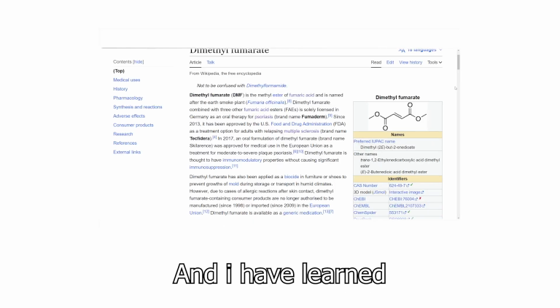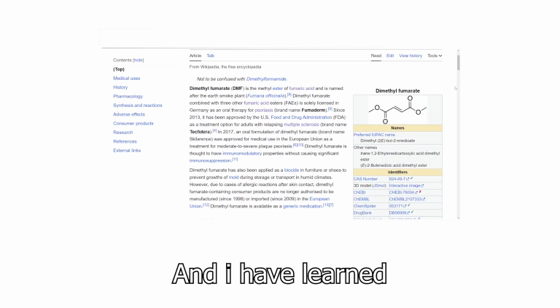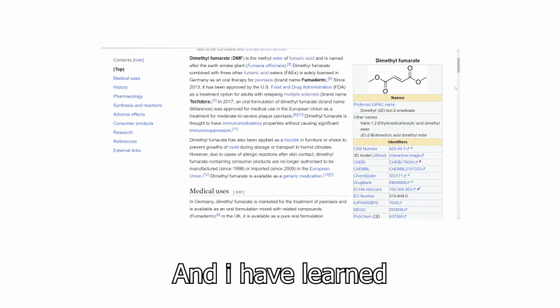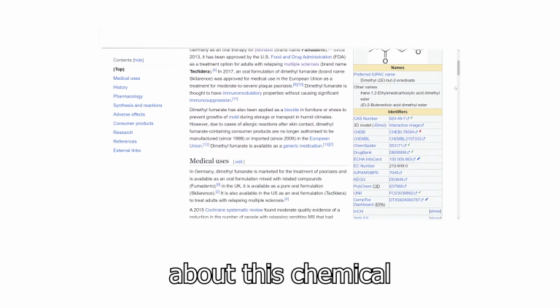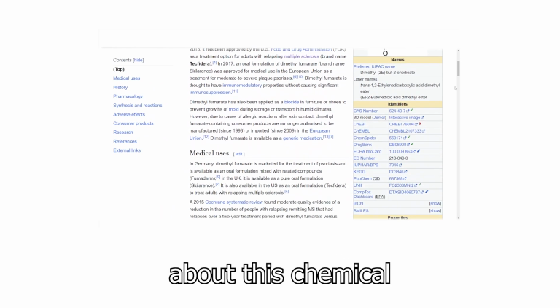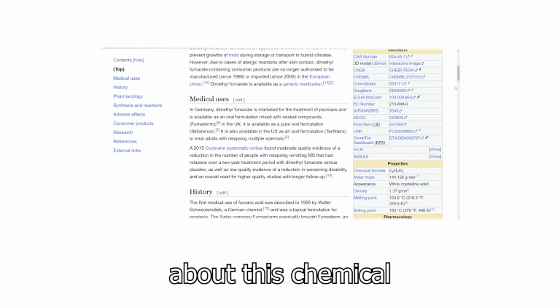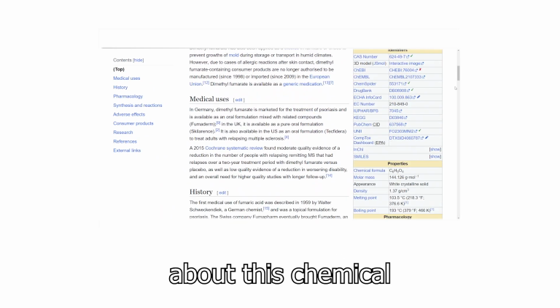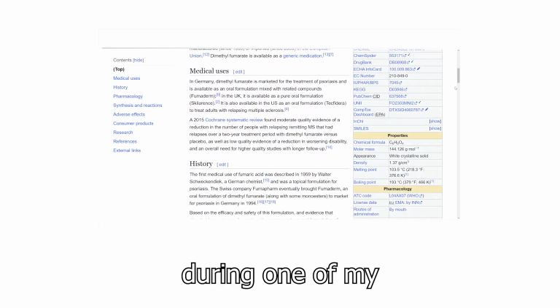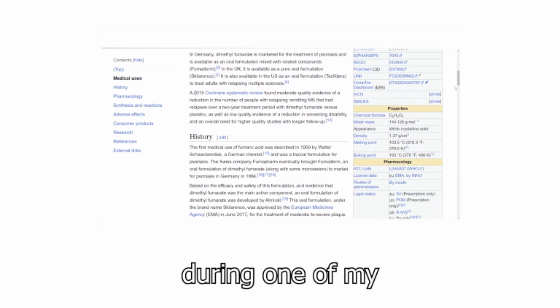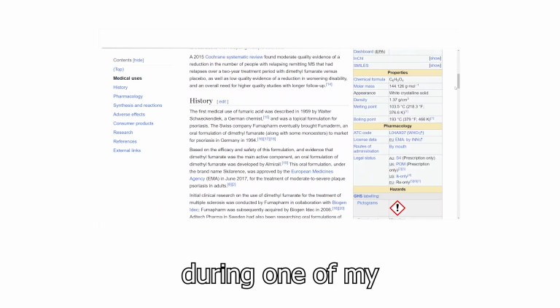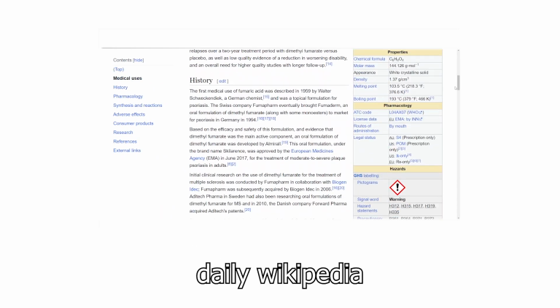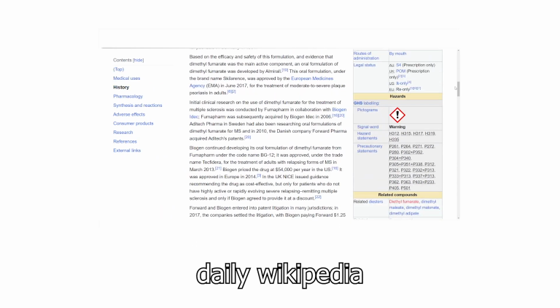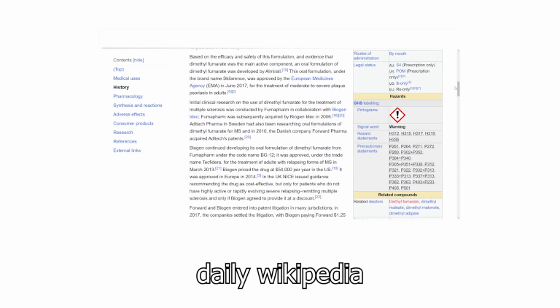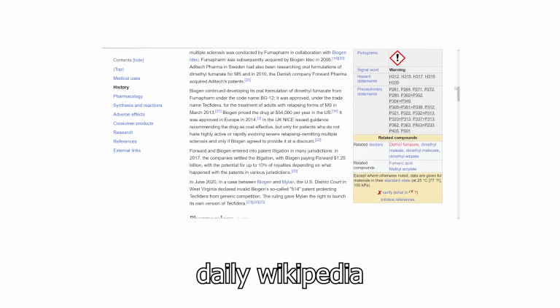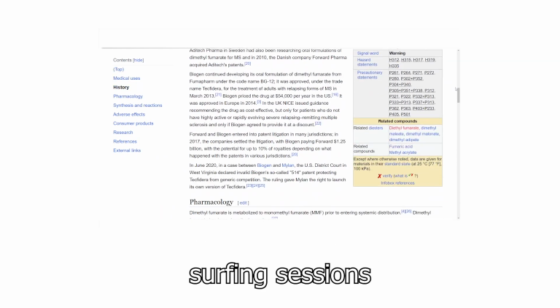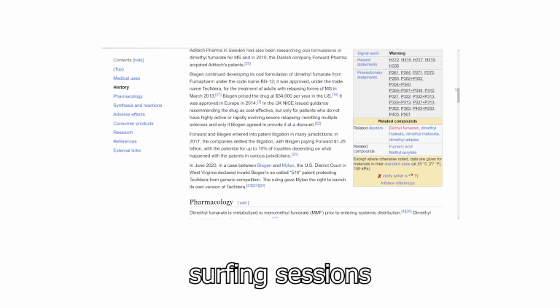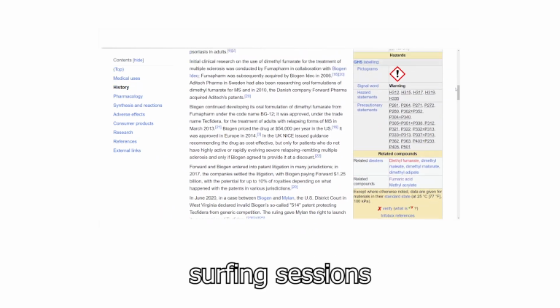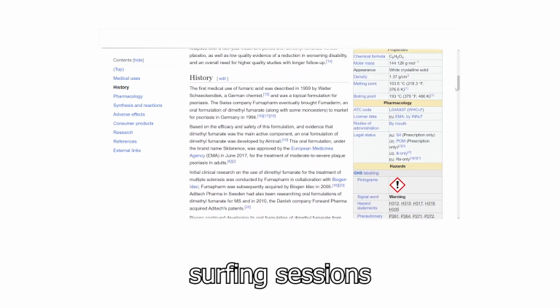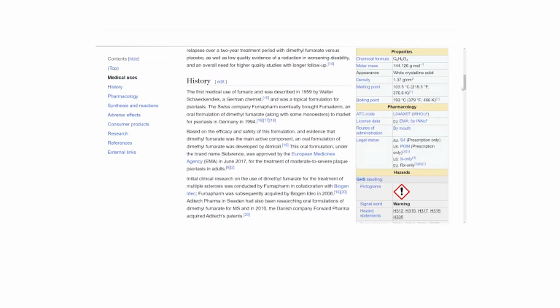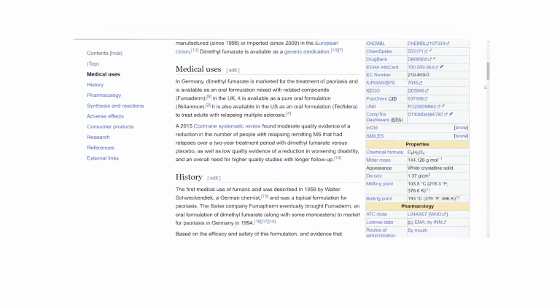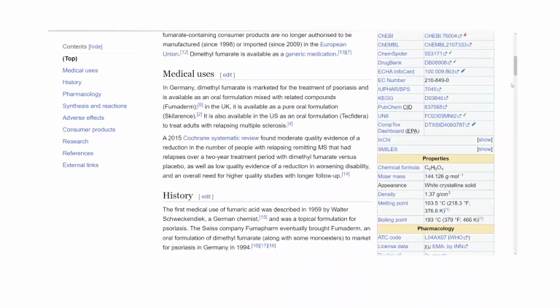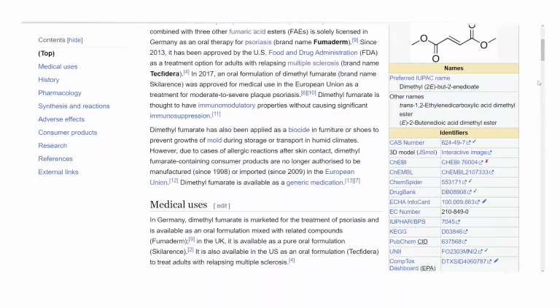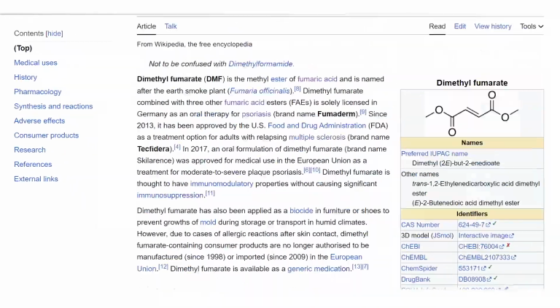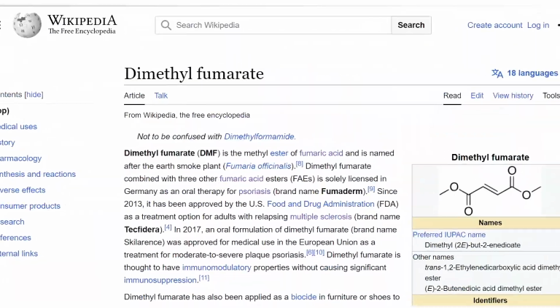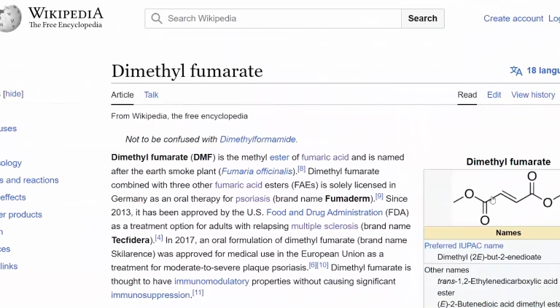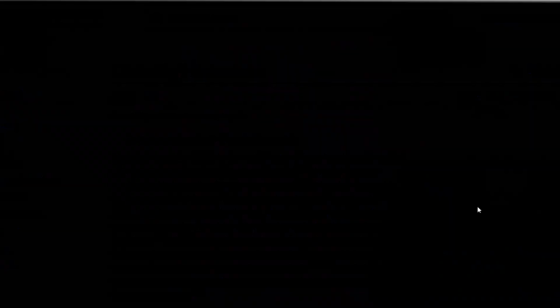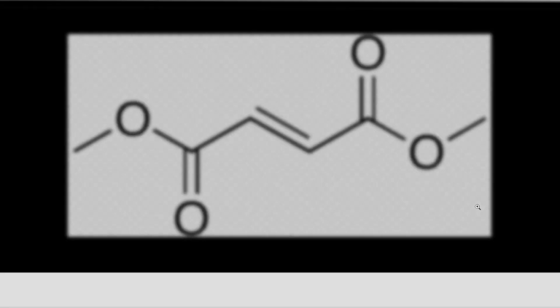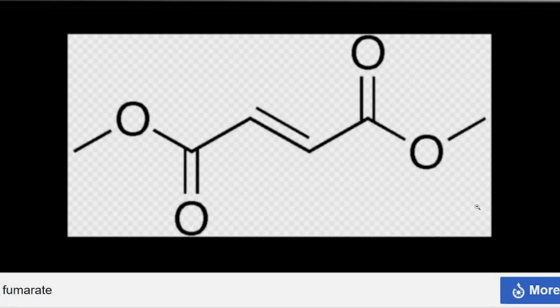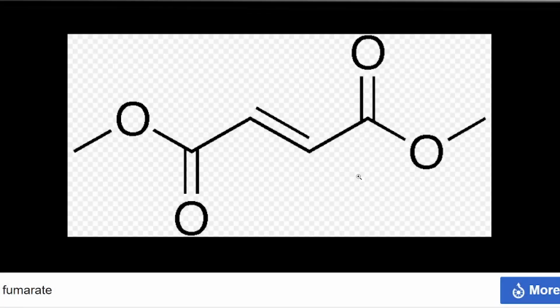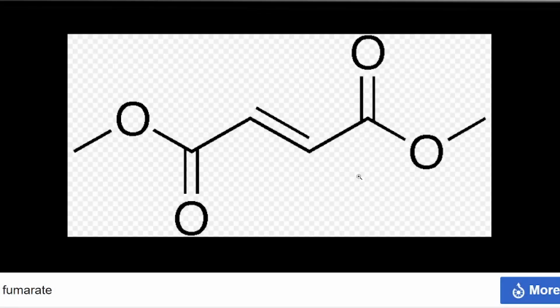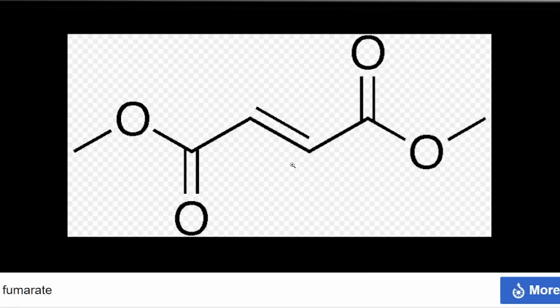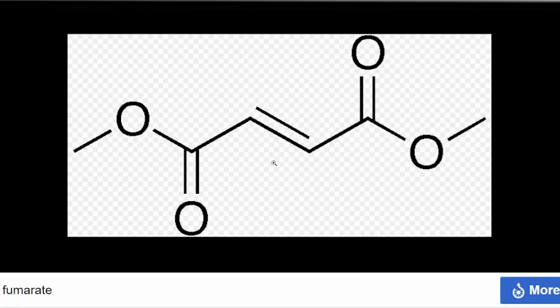I learned about this chemical during one of my daily Wikipedia surfing sessions, and to be honest, I instantly fell in love with it.